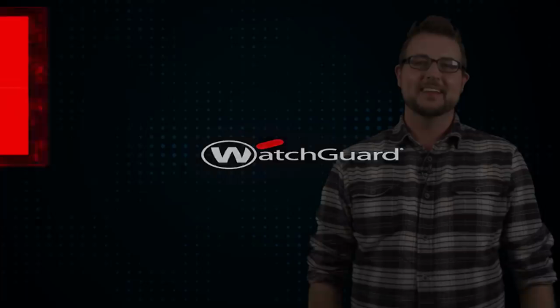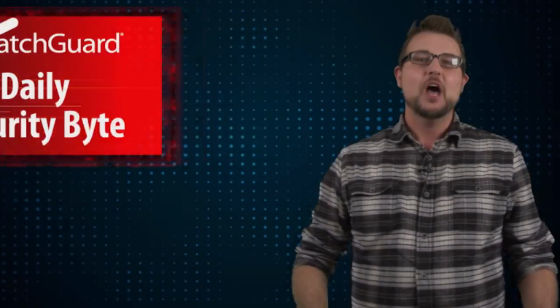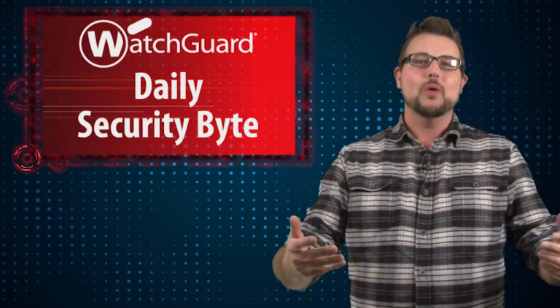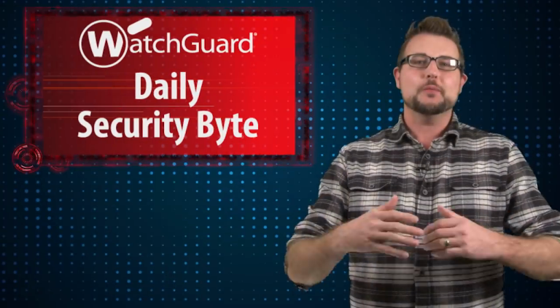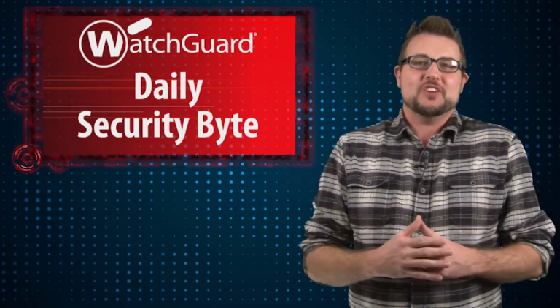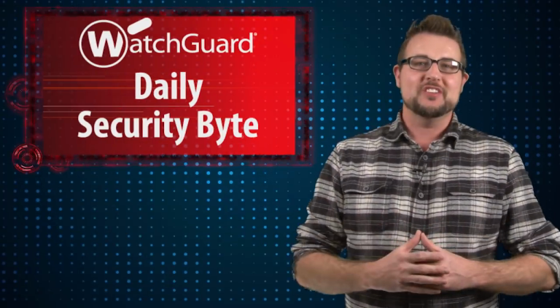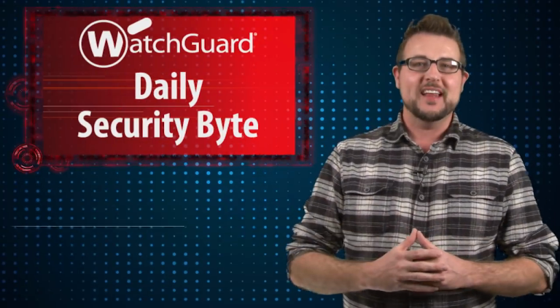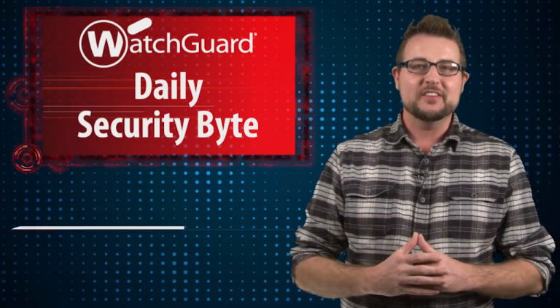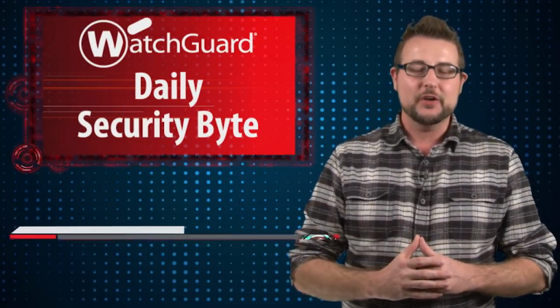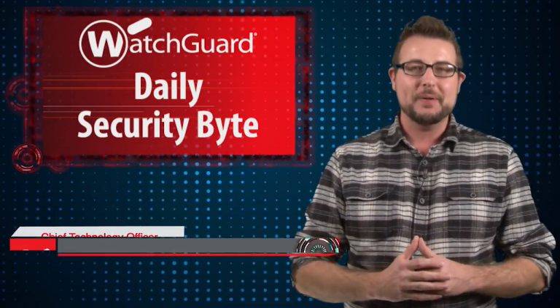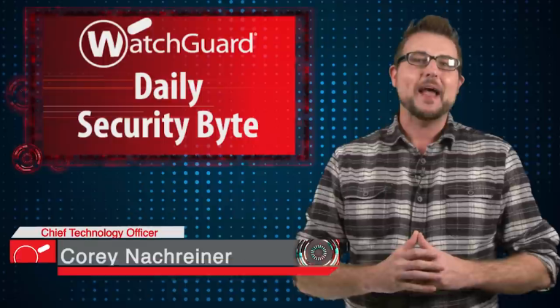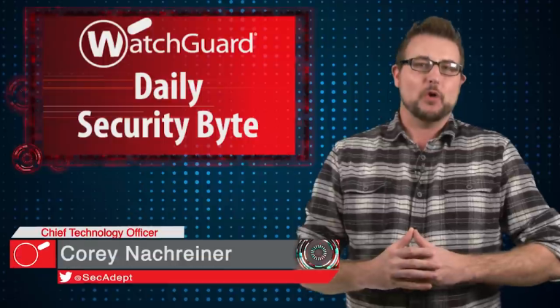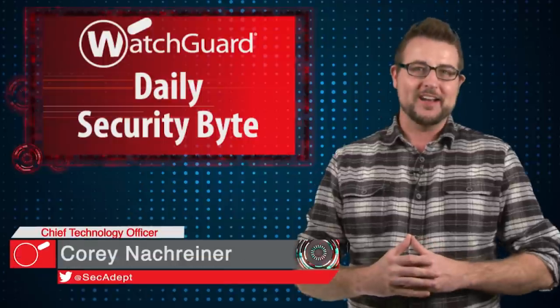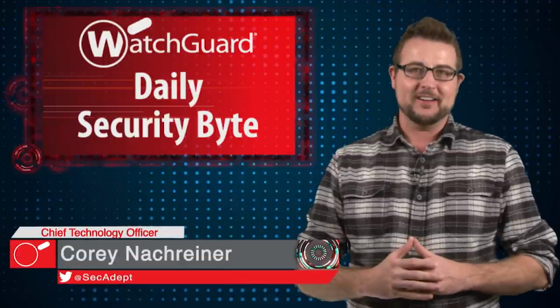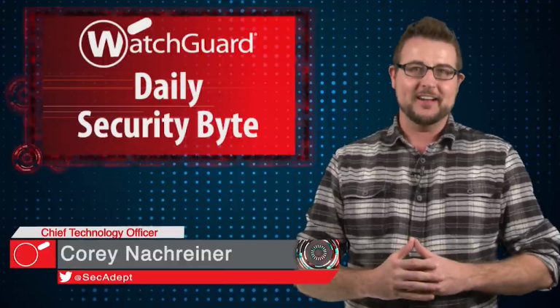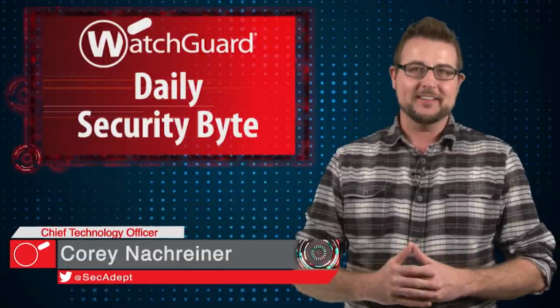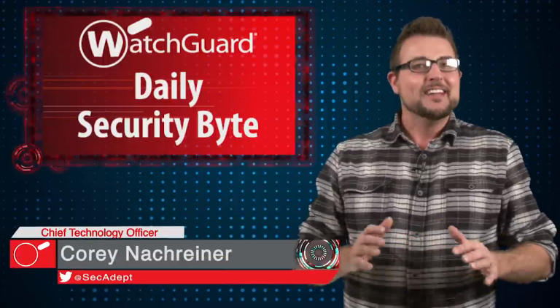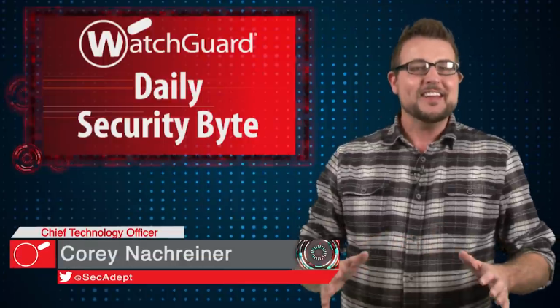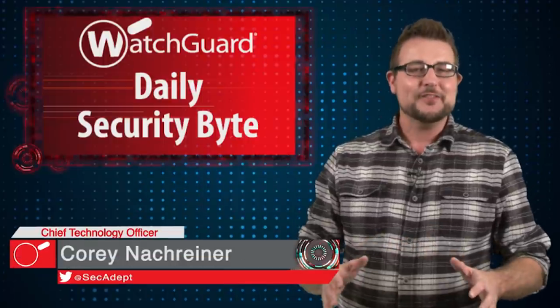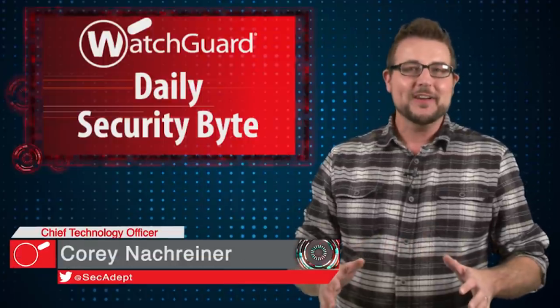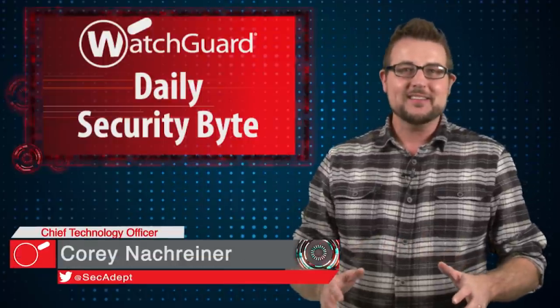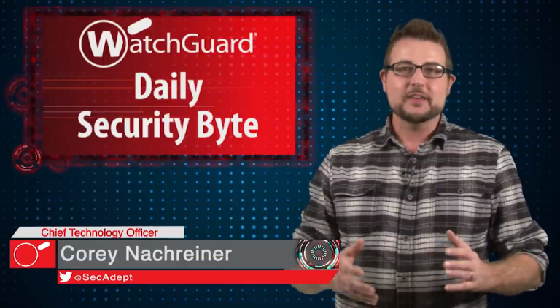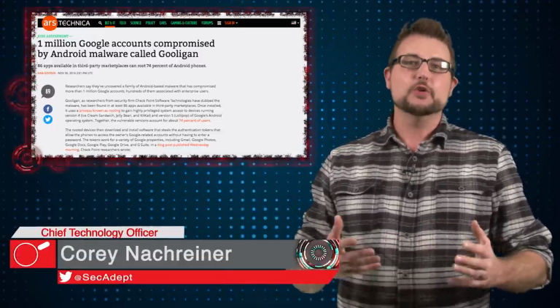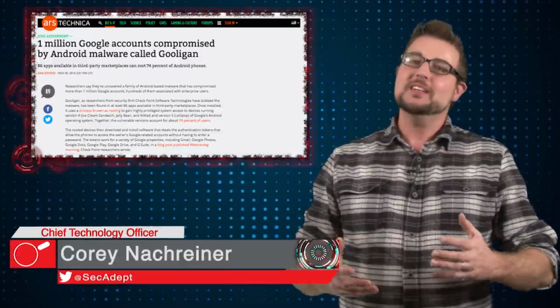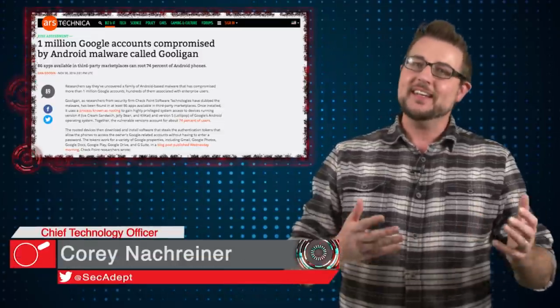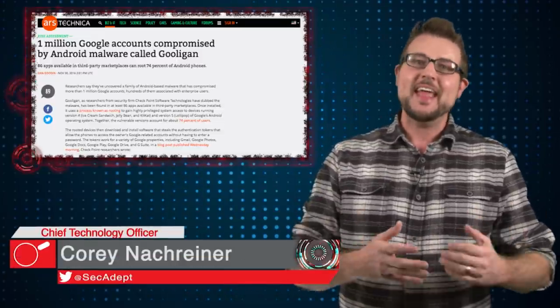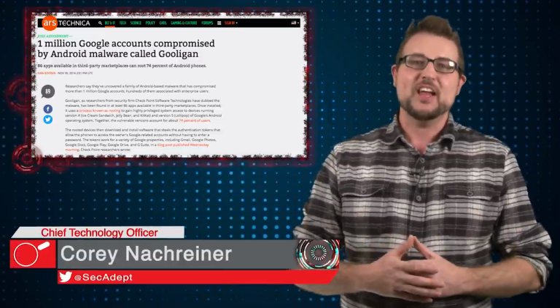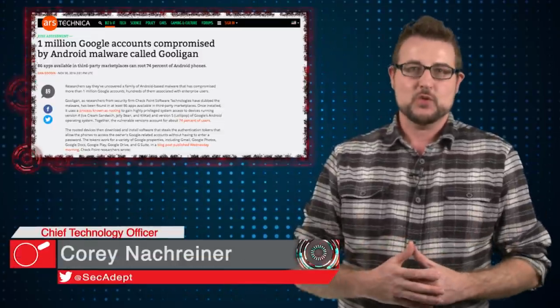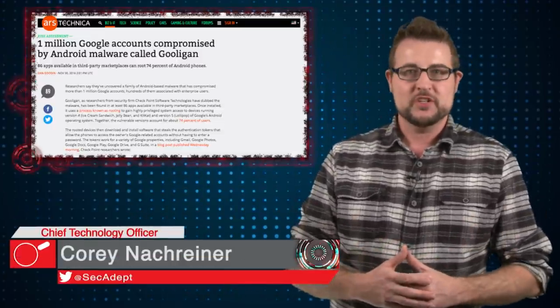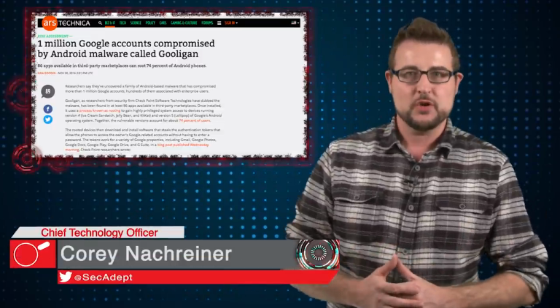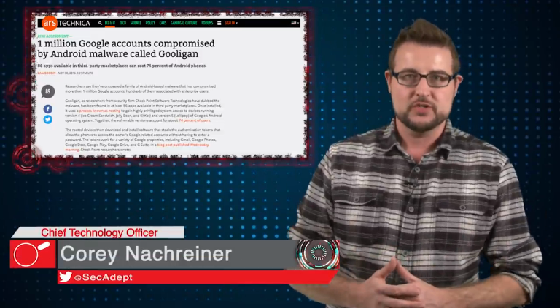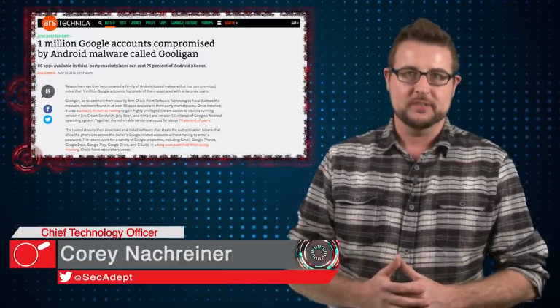Welcome to WatchGuard's Daily Security Byte, I'm Cory Knockreiner. Today's story is the Gooligan Android Trojan.